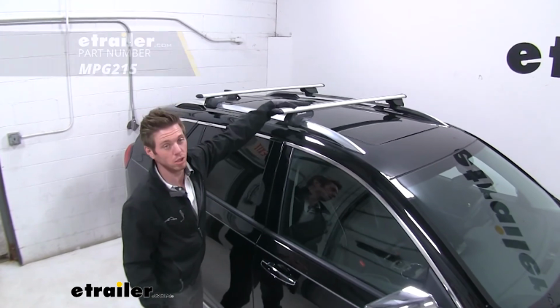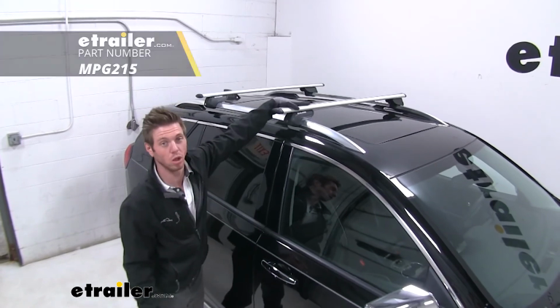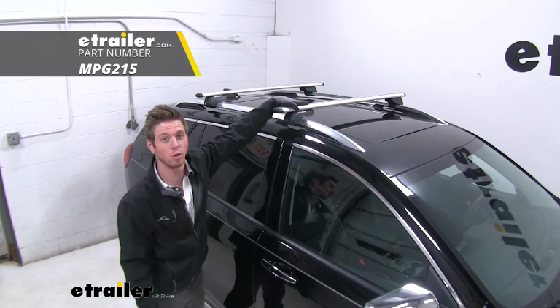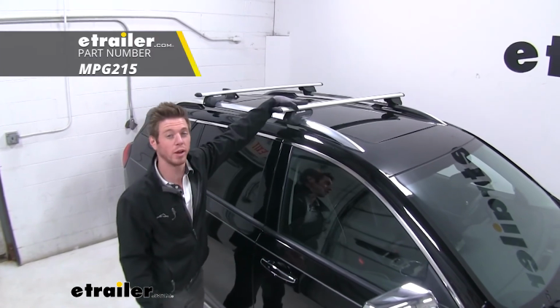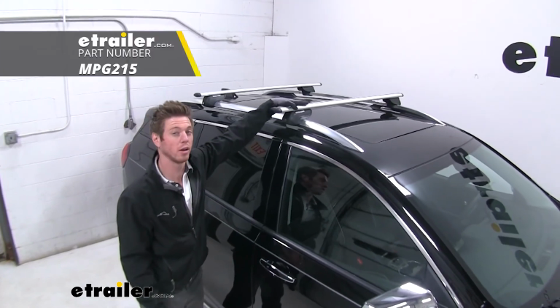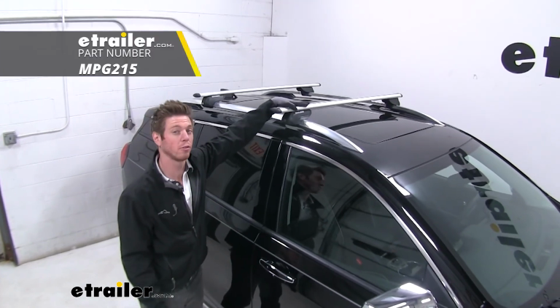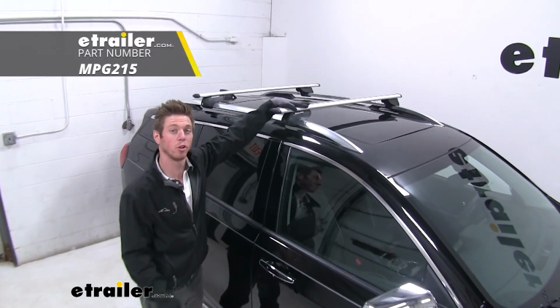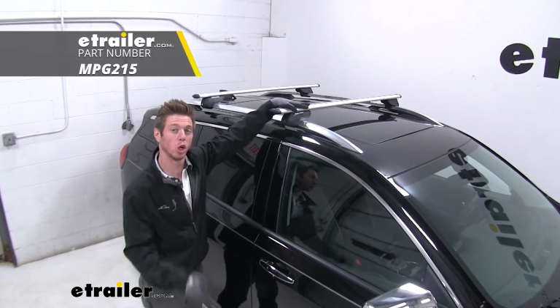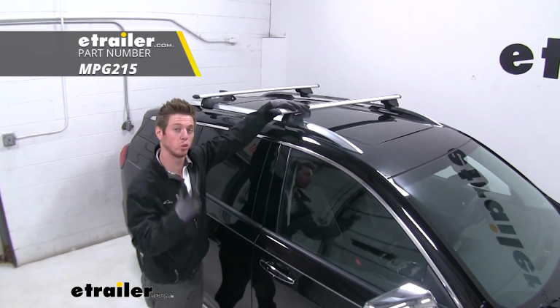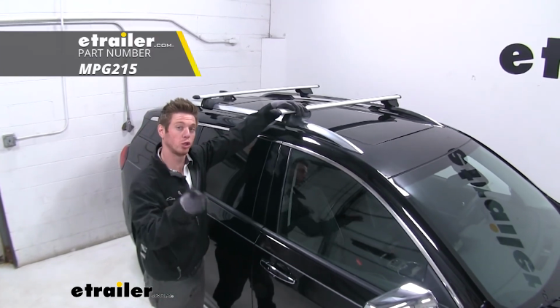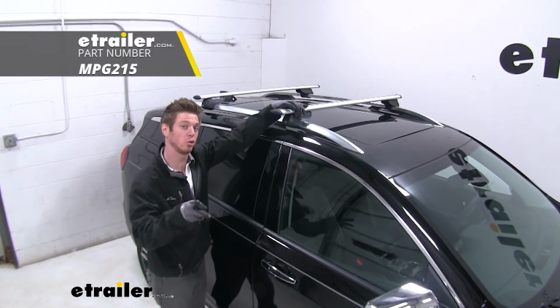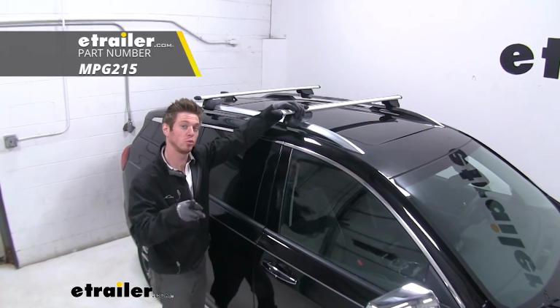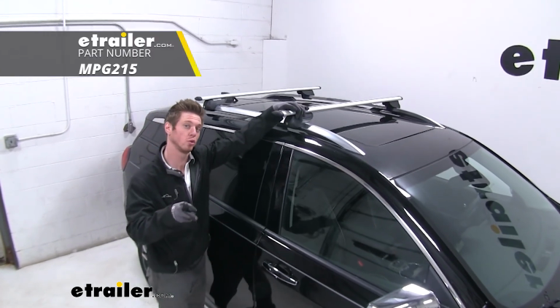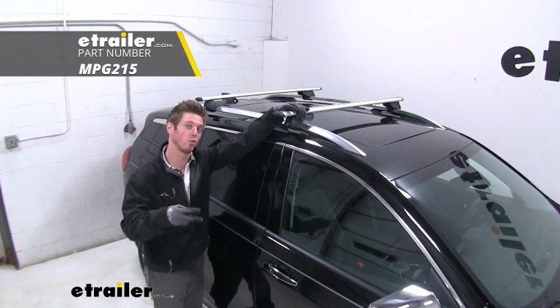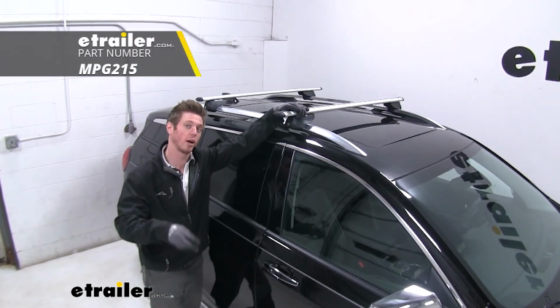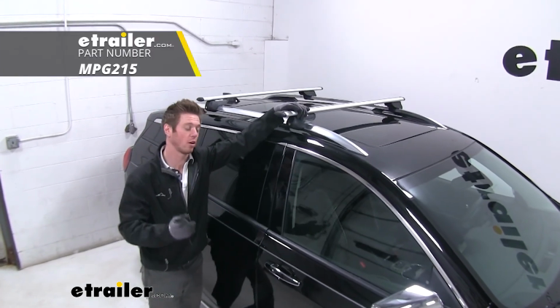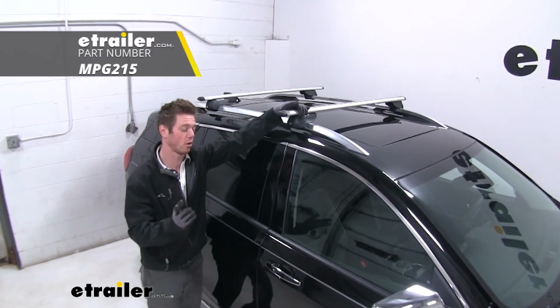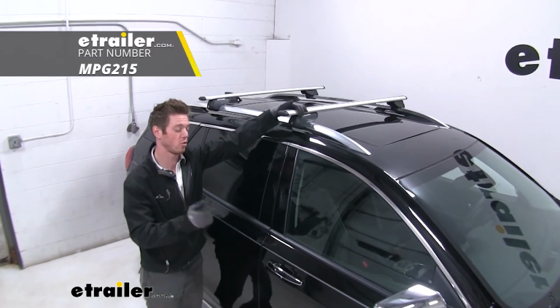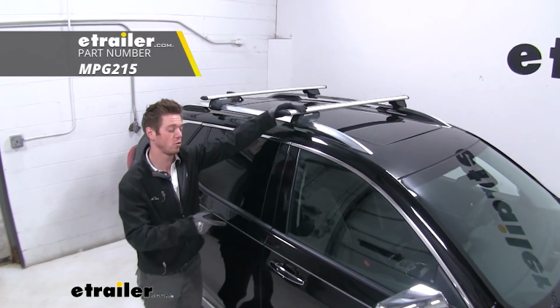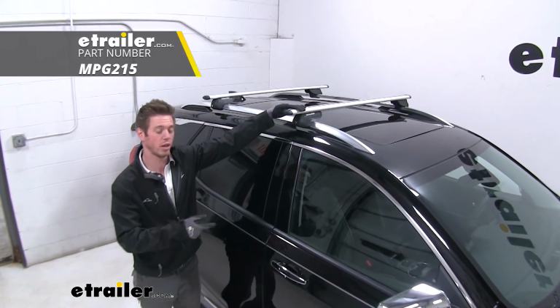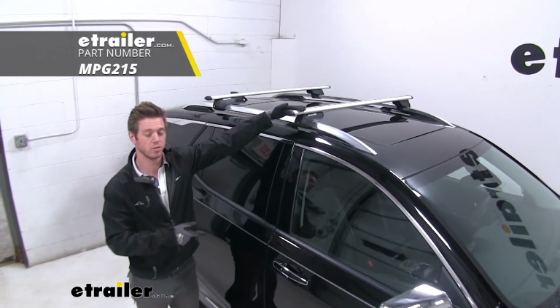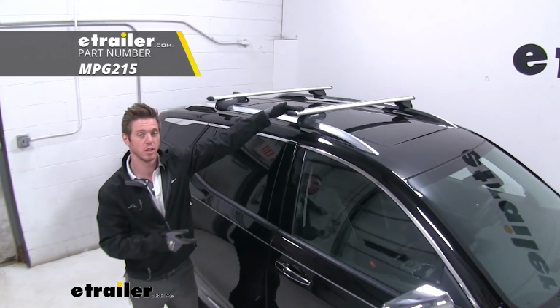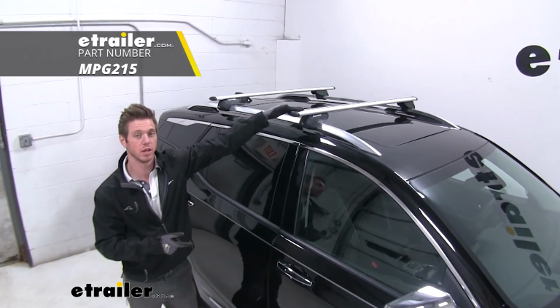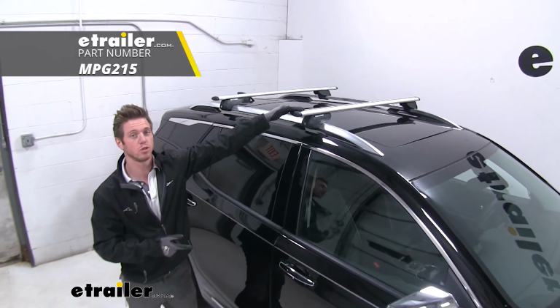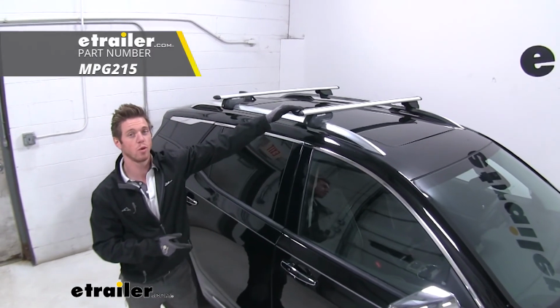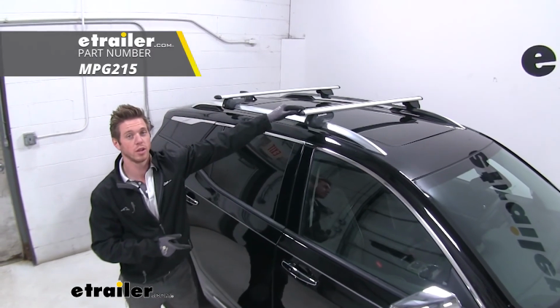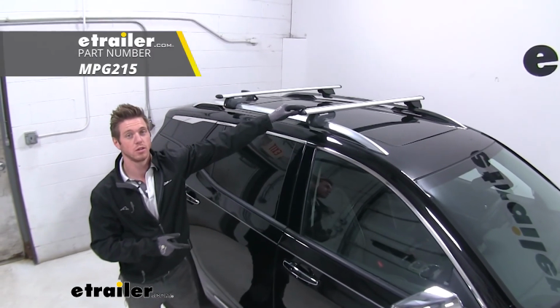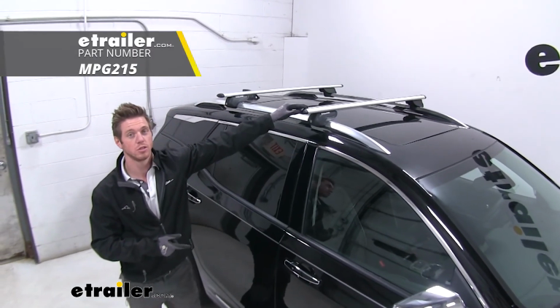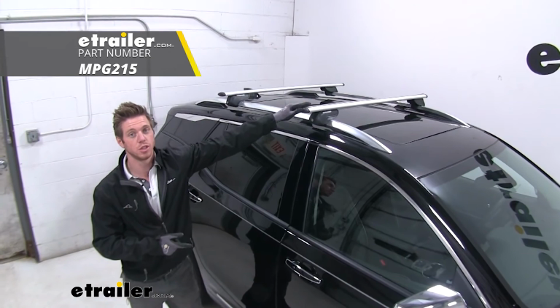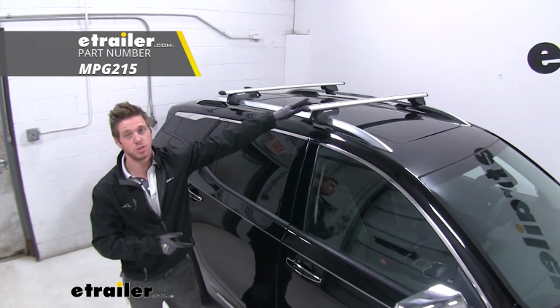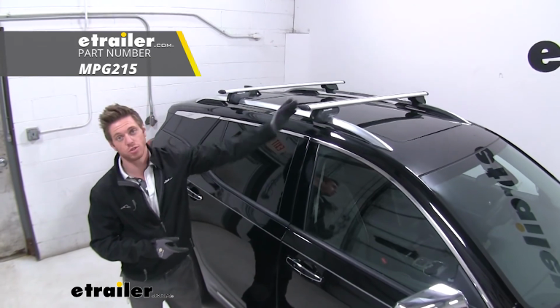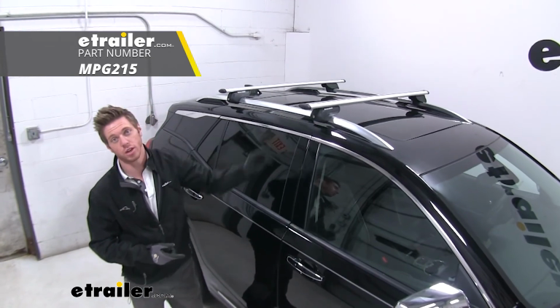And that's just about it for a look at the Malone Airflow 2 roof rack on our 2020 GMC Terrain.